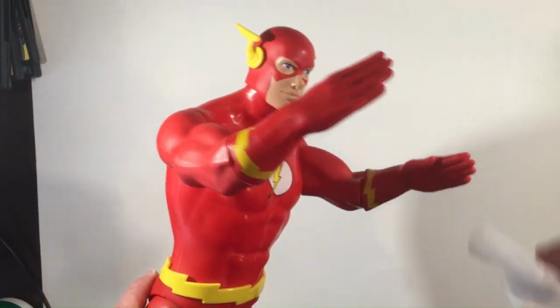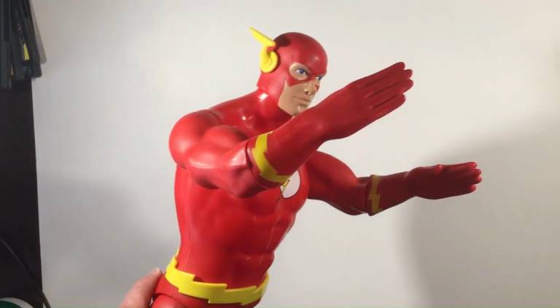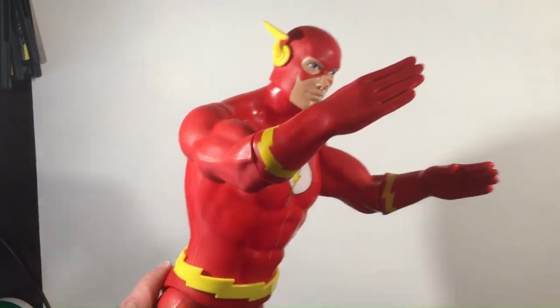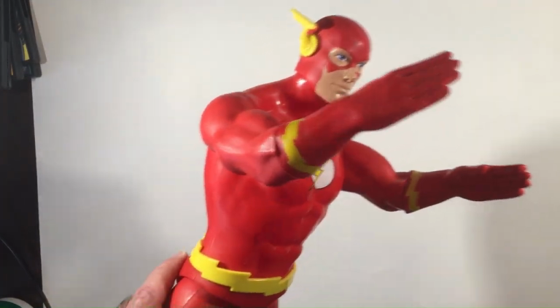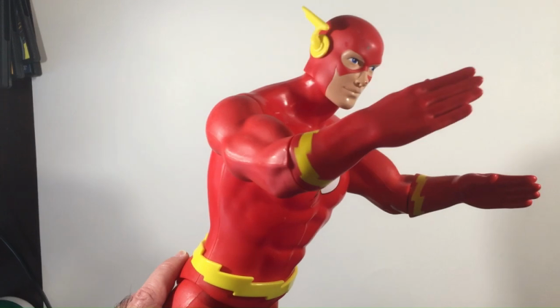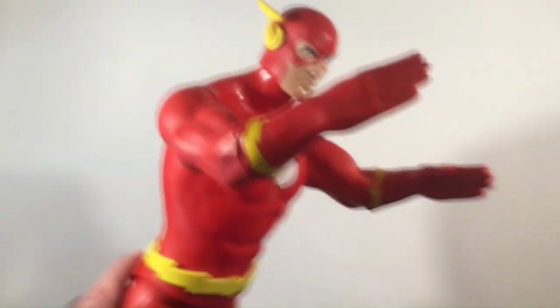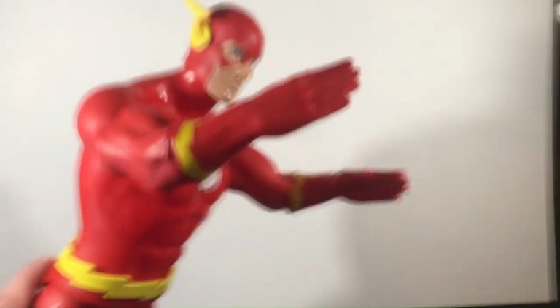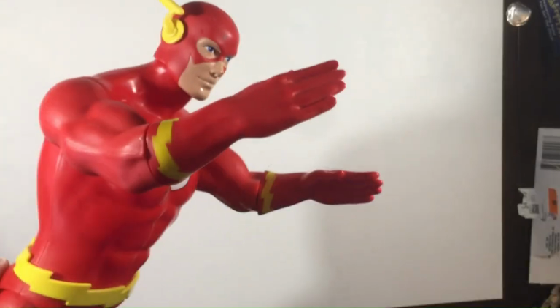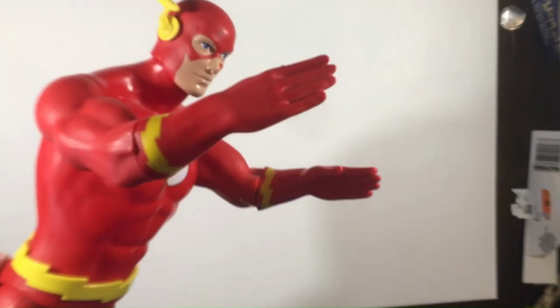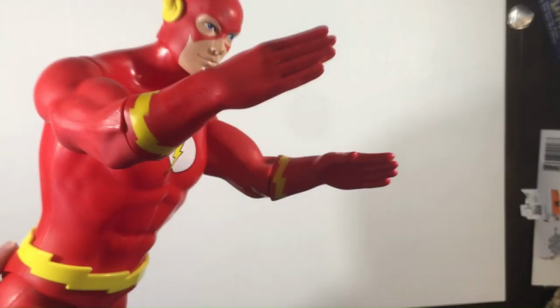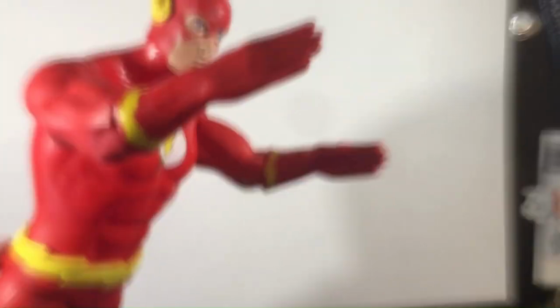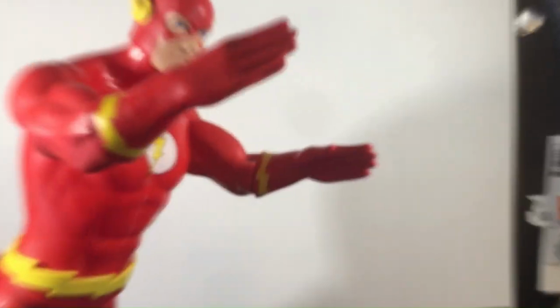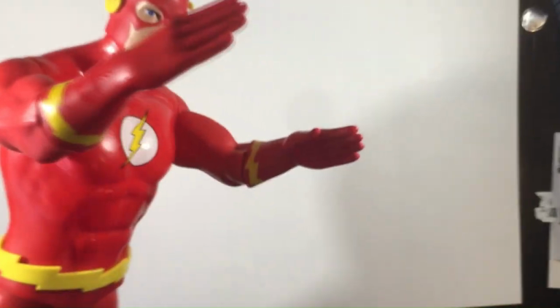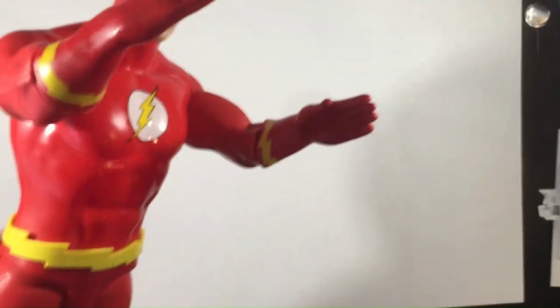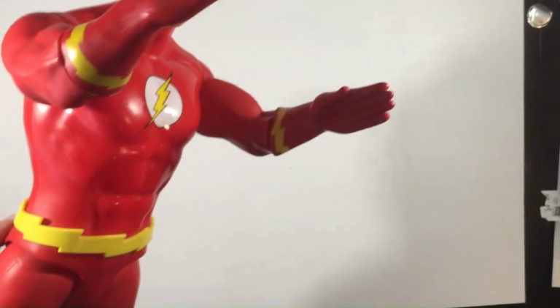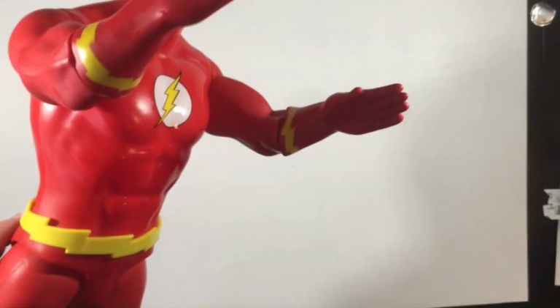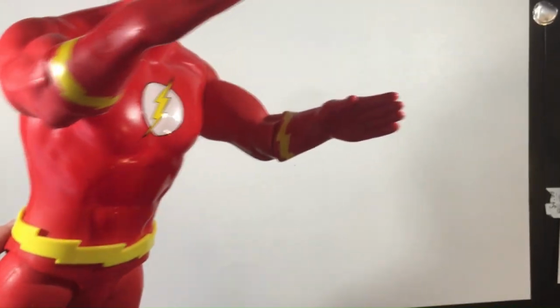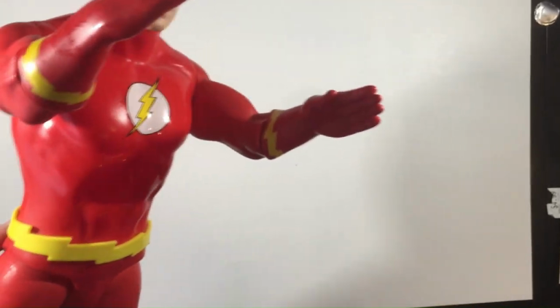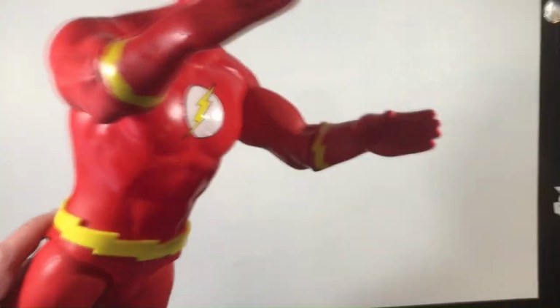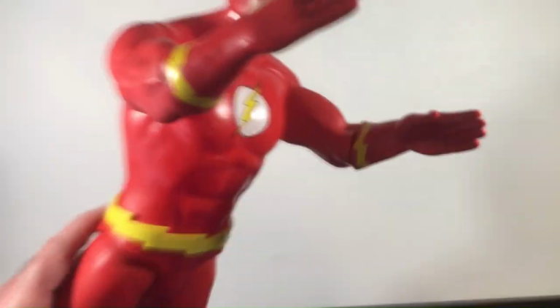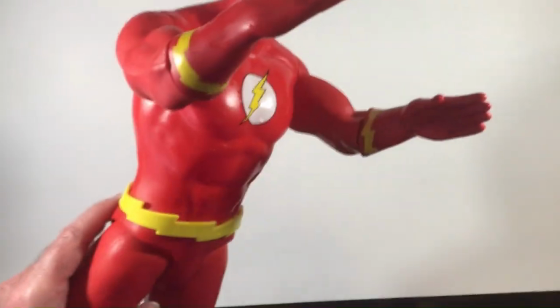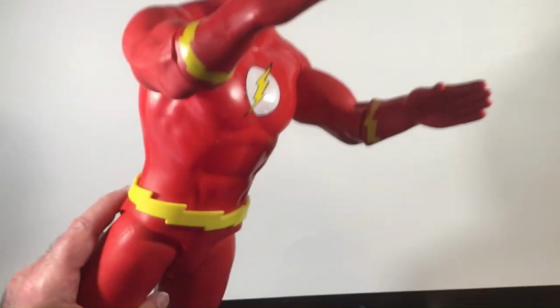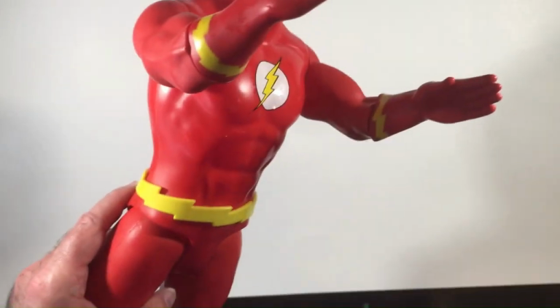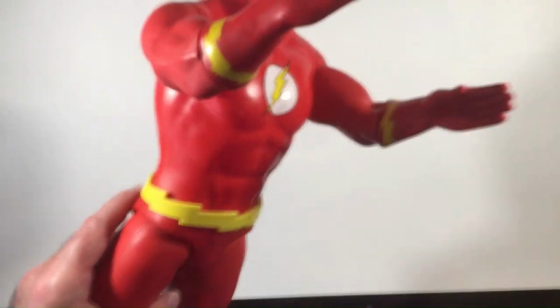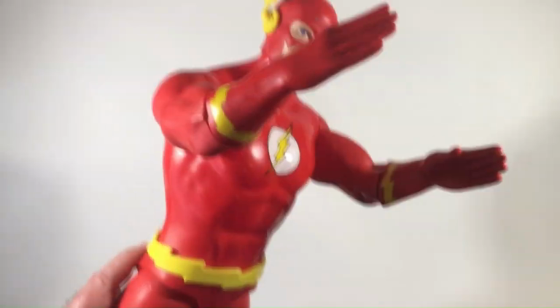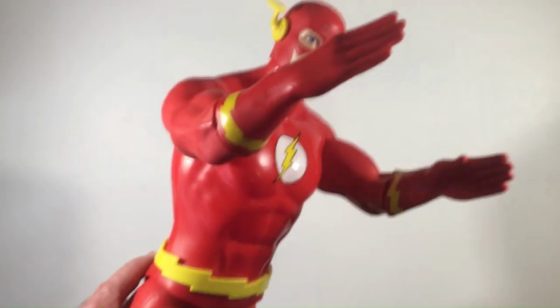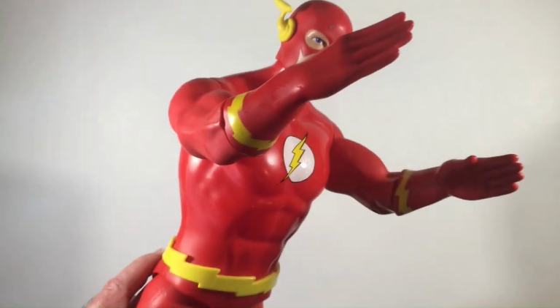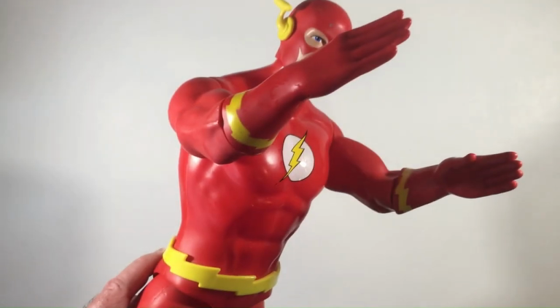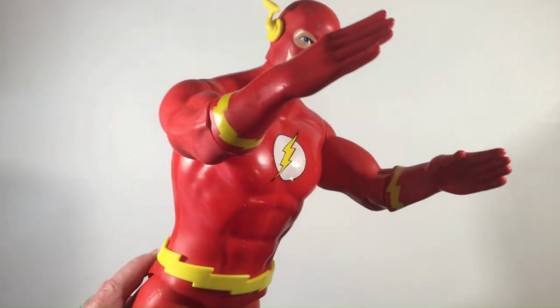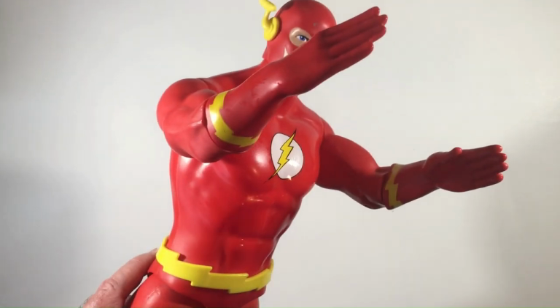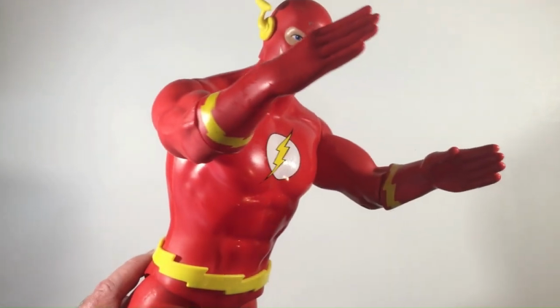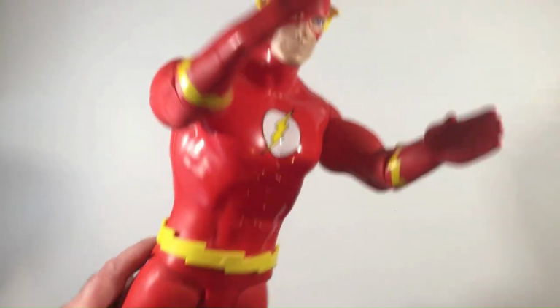I'll stand them up so you have a look at them. Thanks for watching Triple R — have a good day or night, wherever you are.